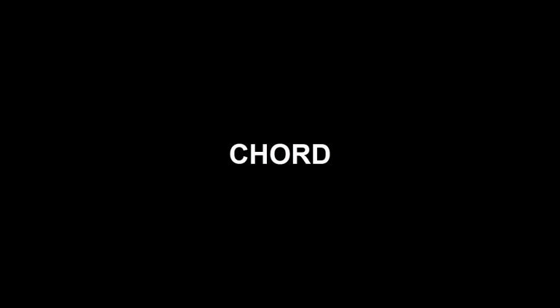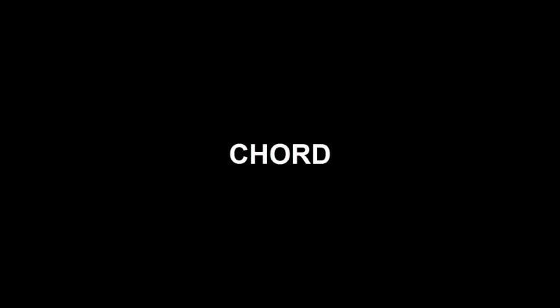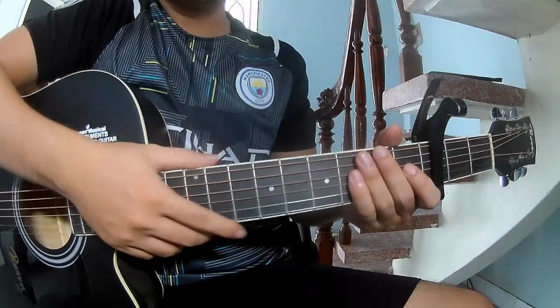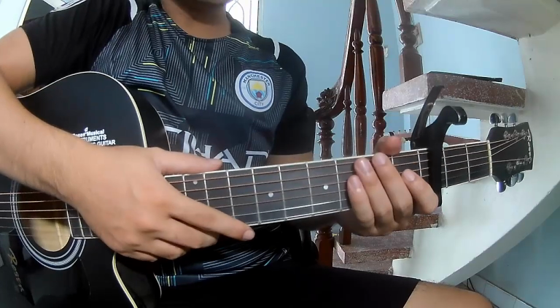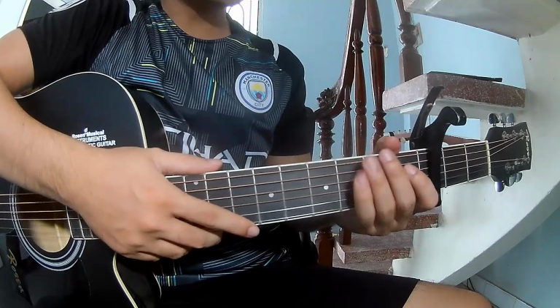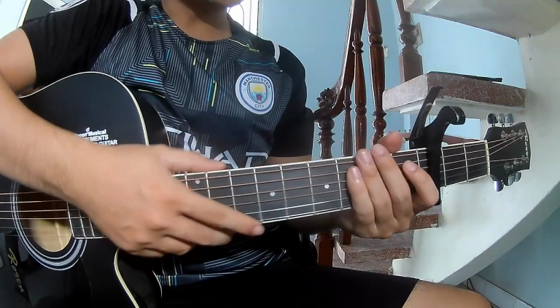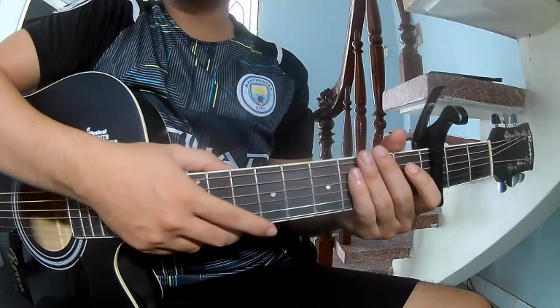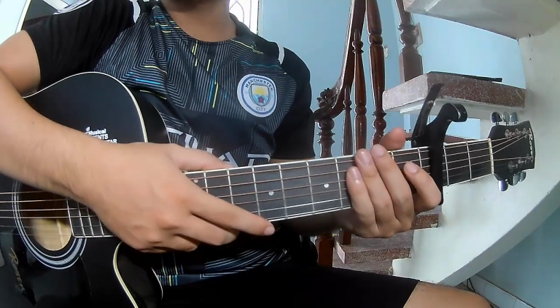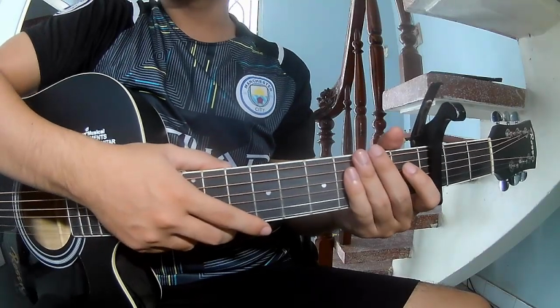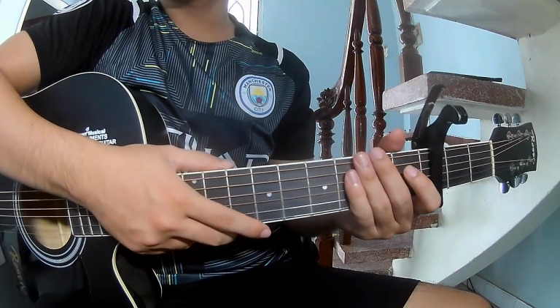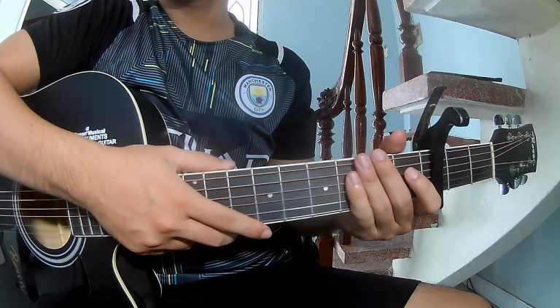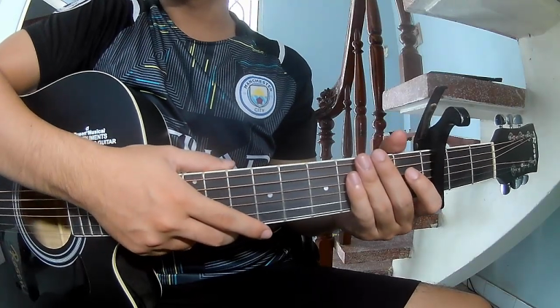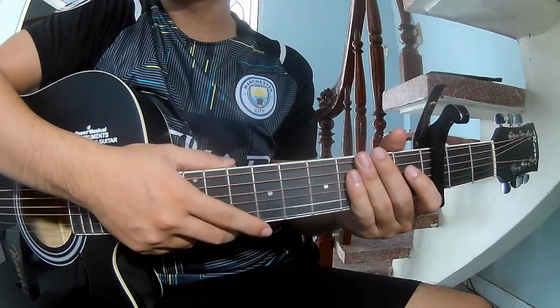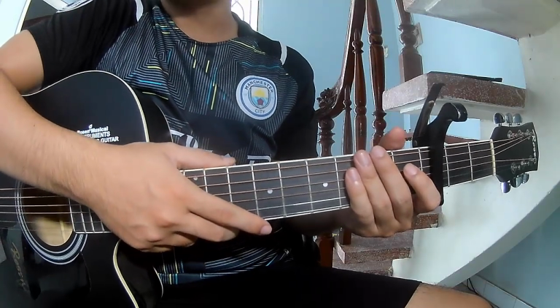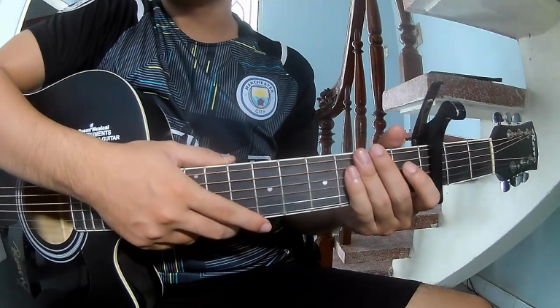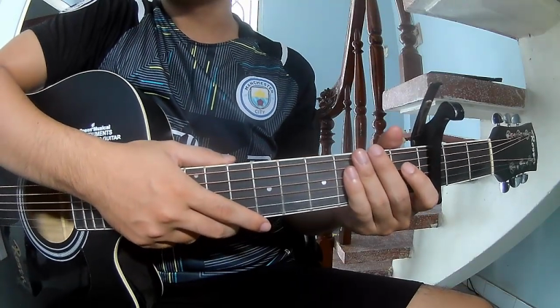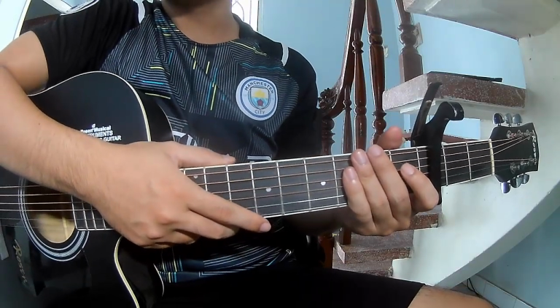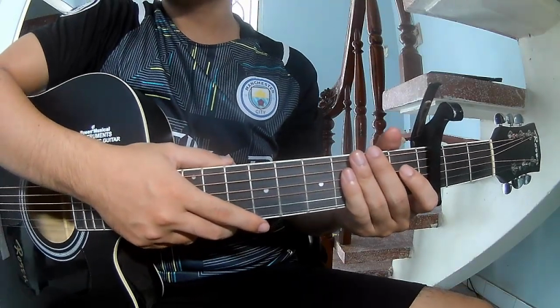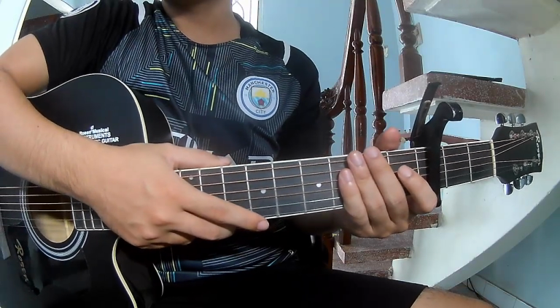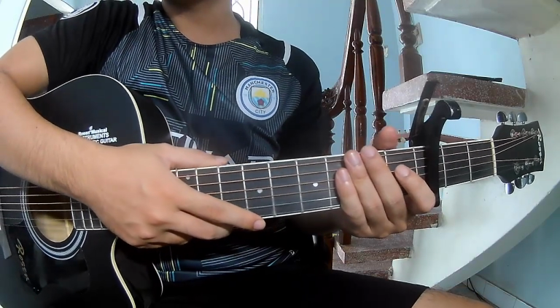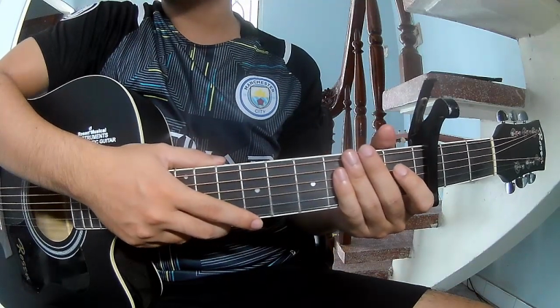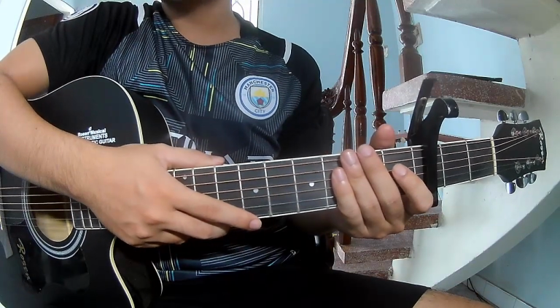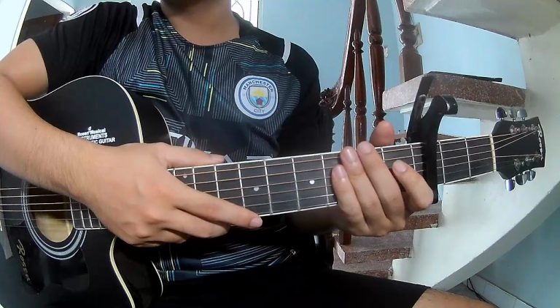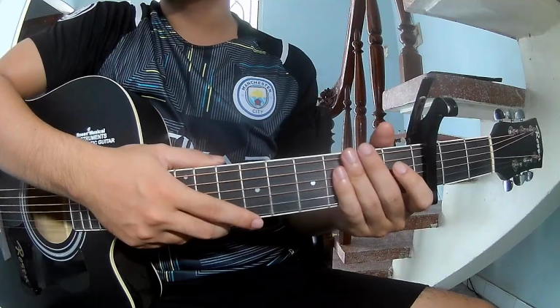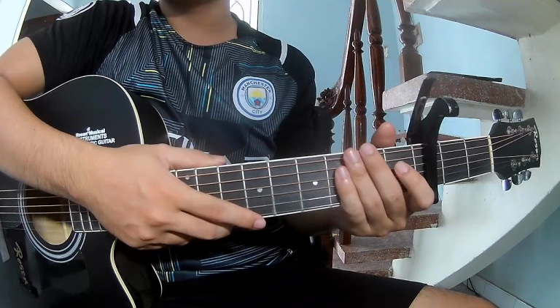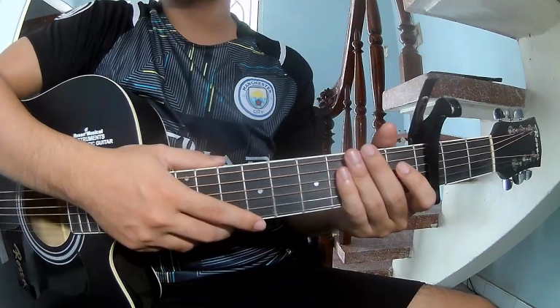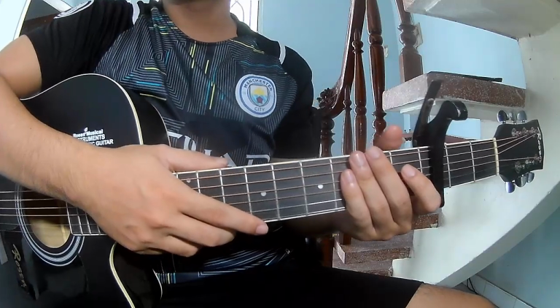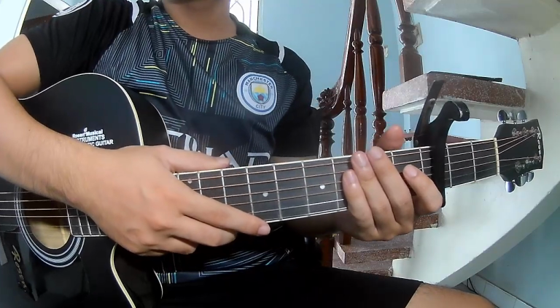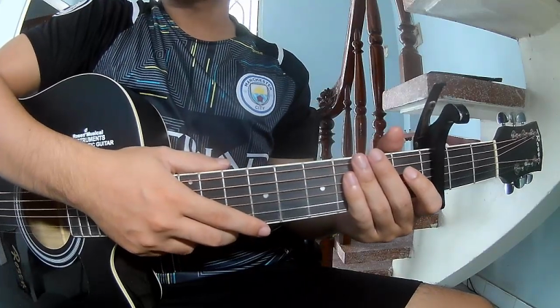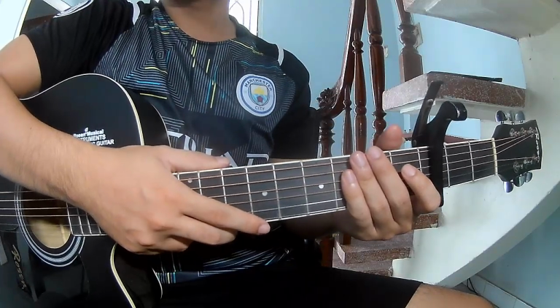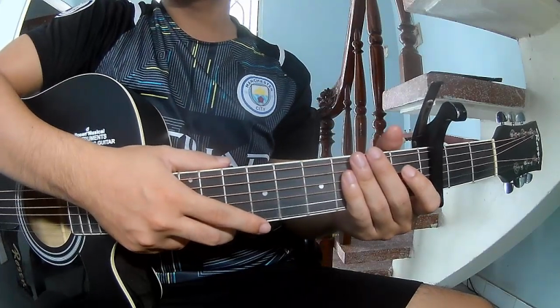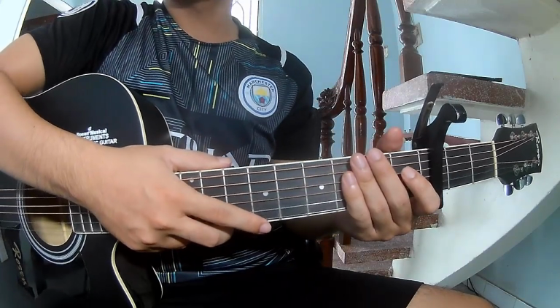Hi everyone, today we'll share how to play guitar. This is the bass field line by Cv King.